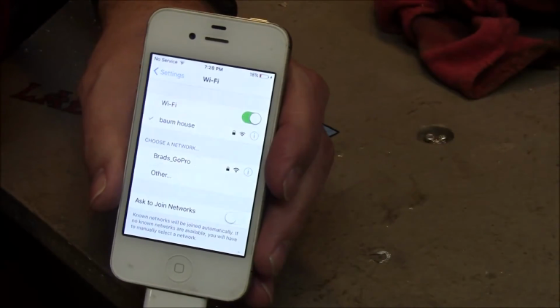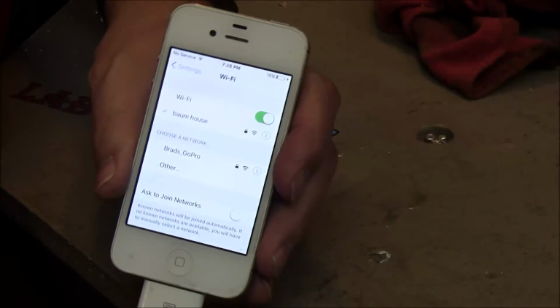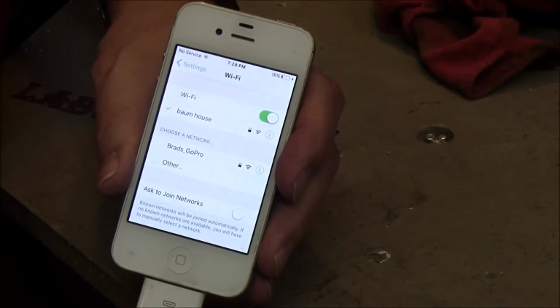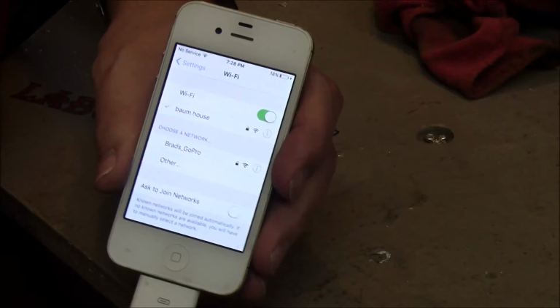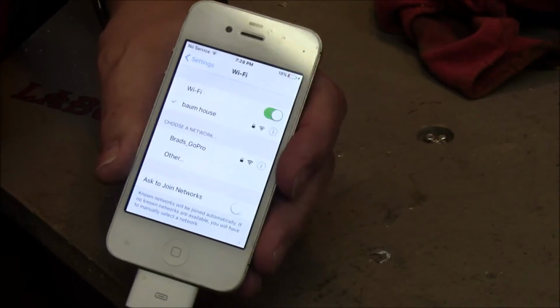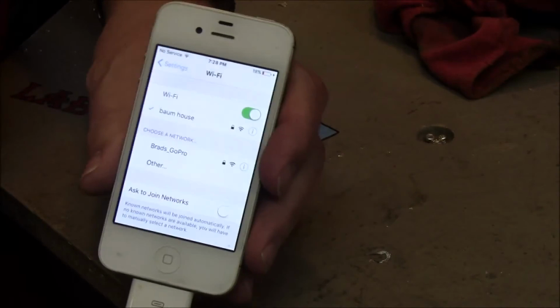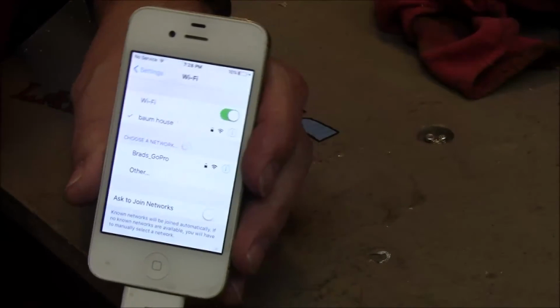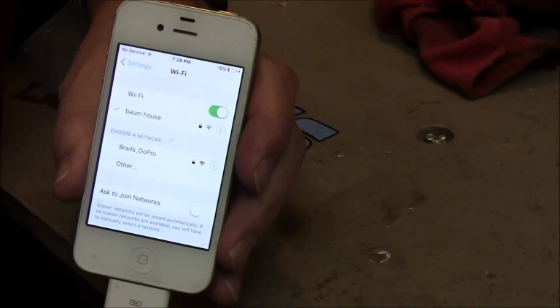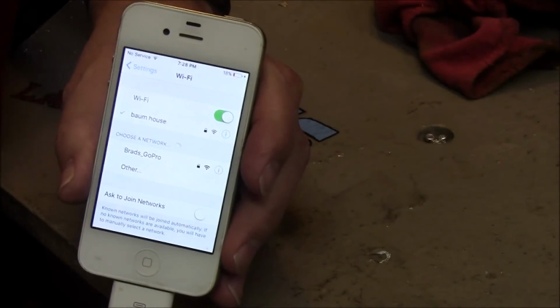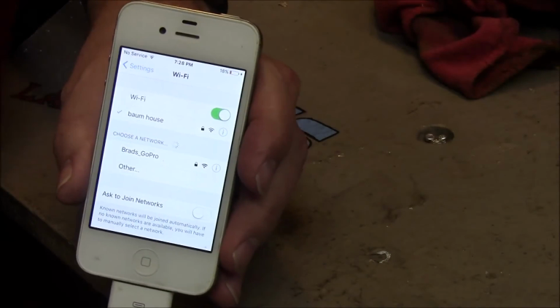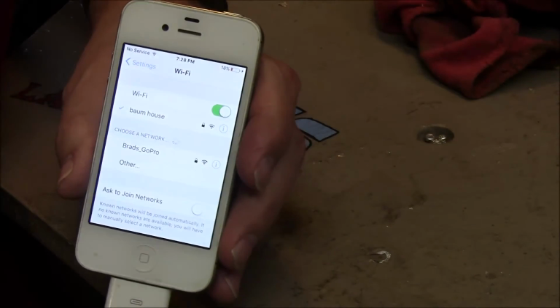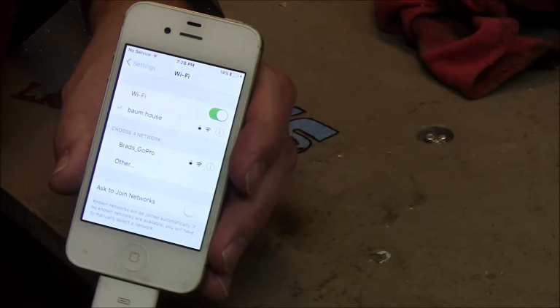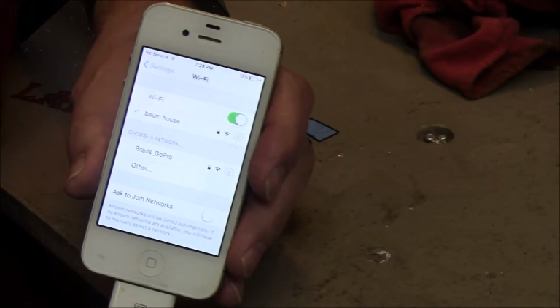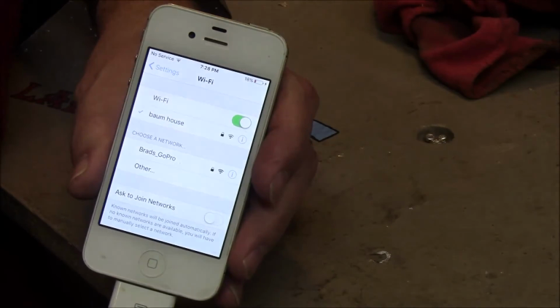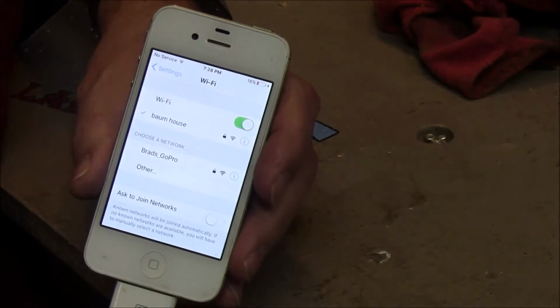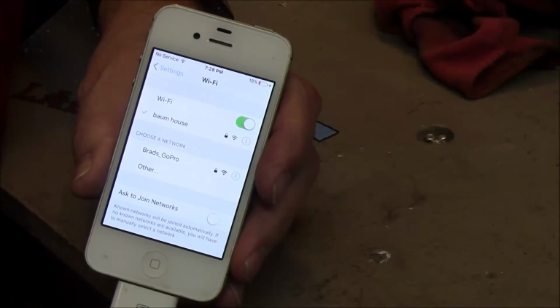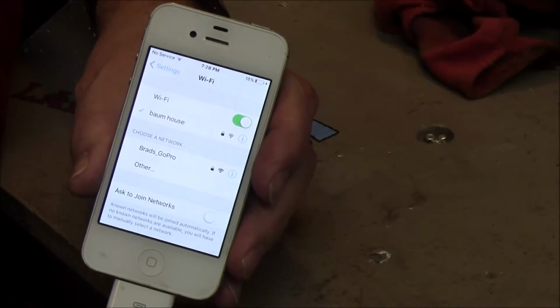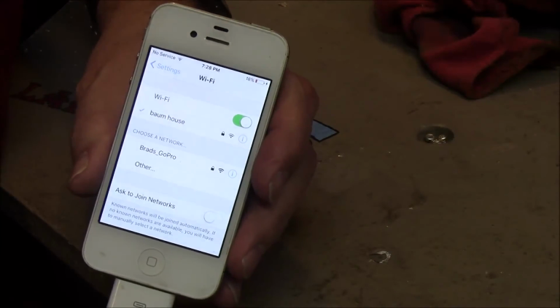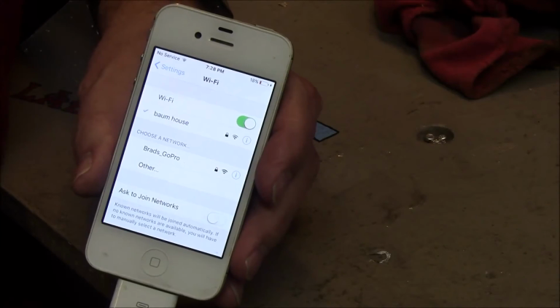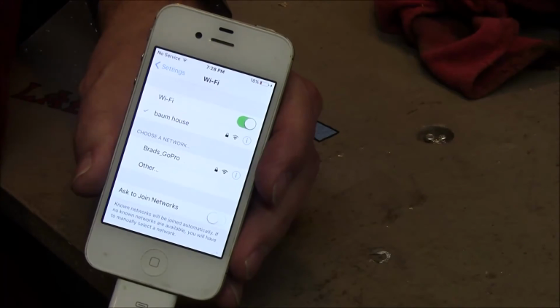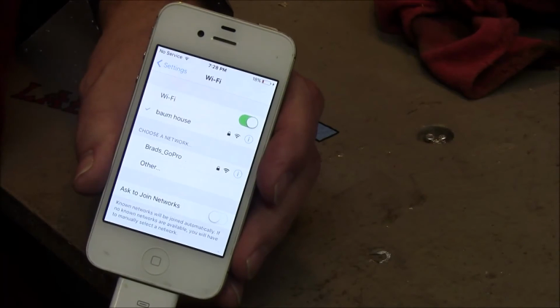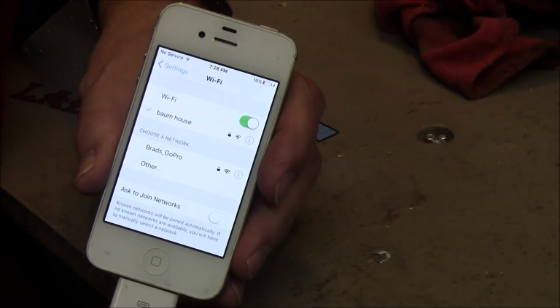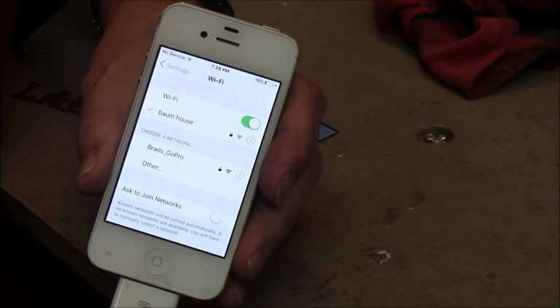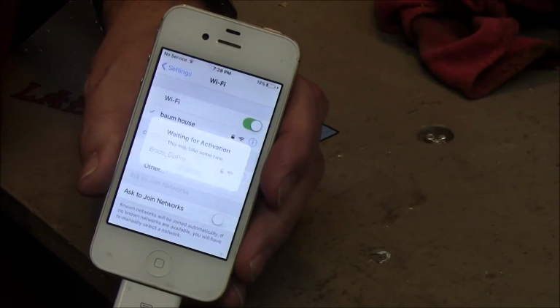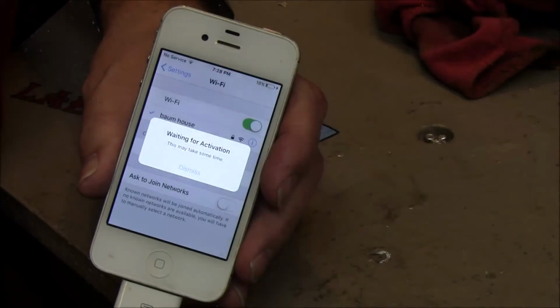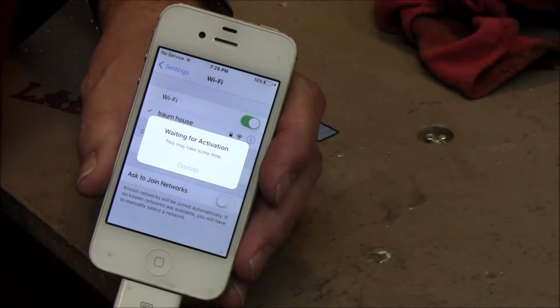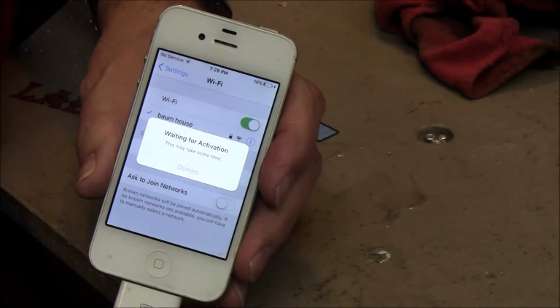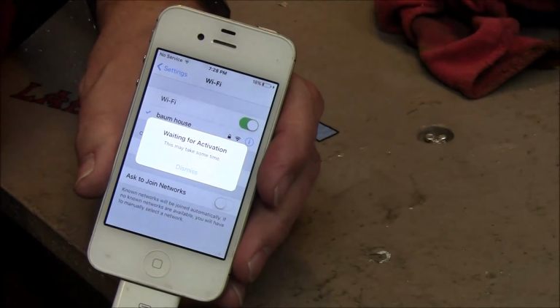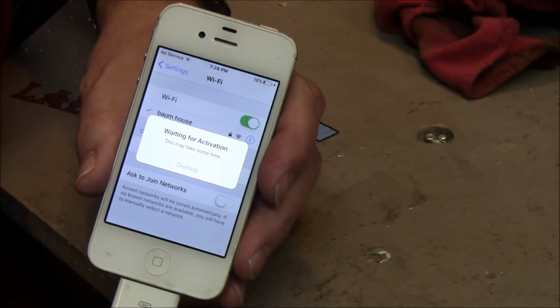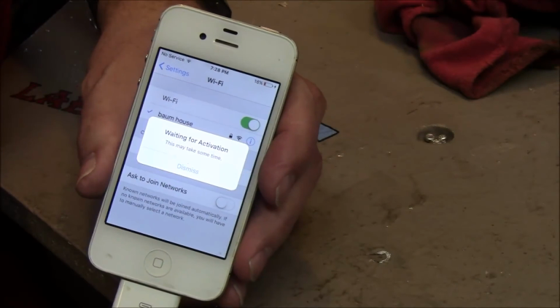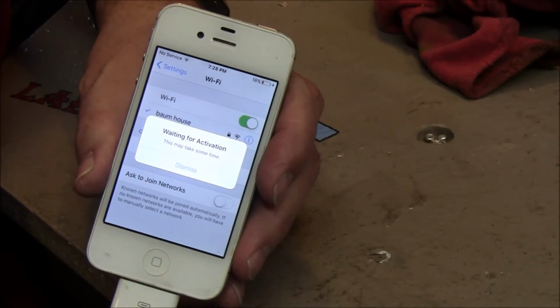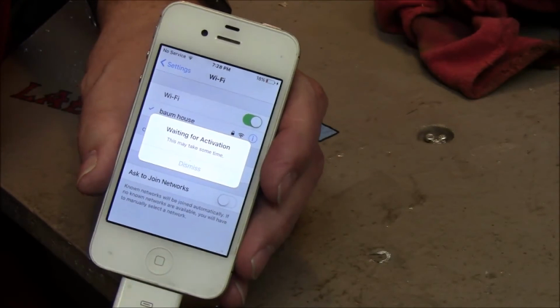Anyway, that's how it's done. Any of you guys work at Apple — quit doing that. Let the iPhone 4 still work for our kids.